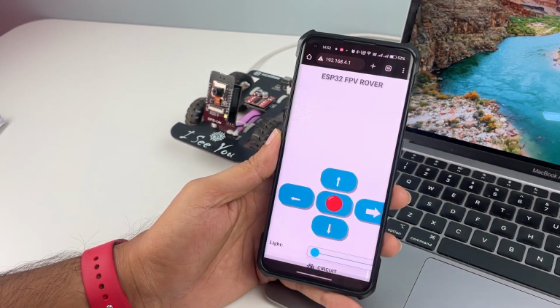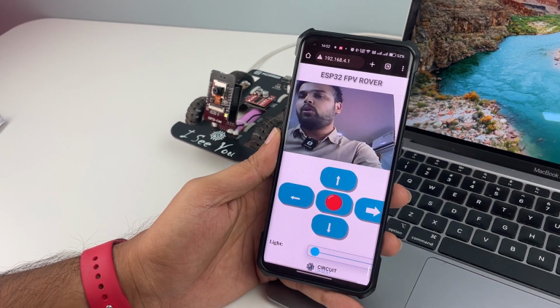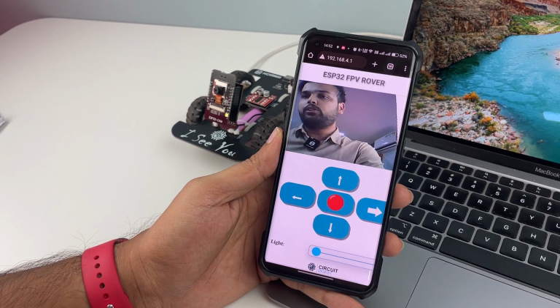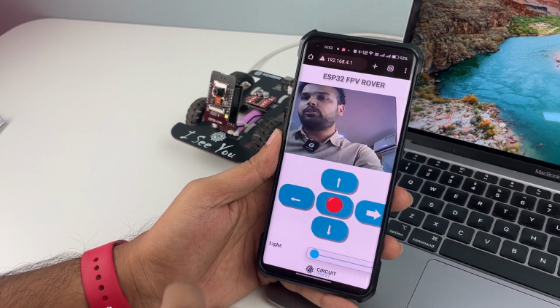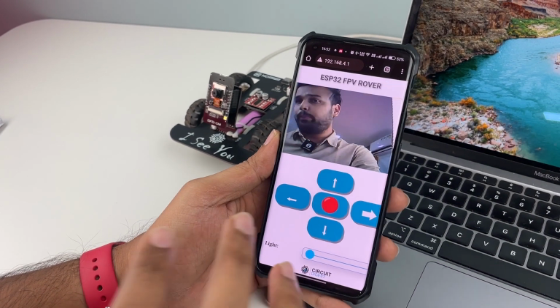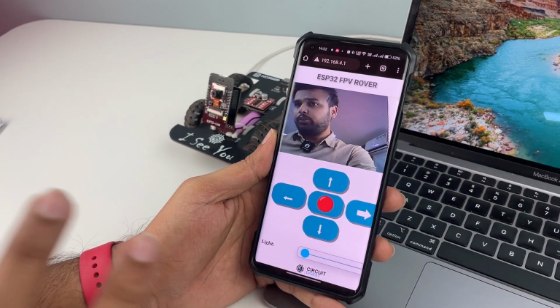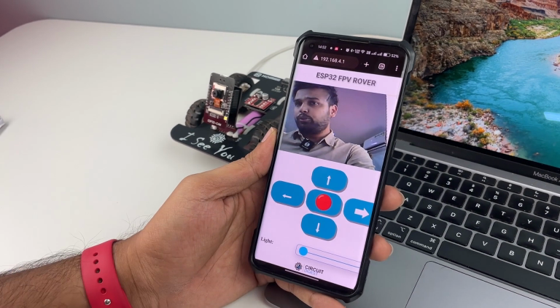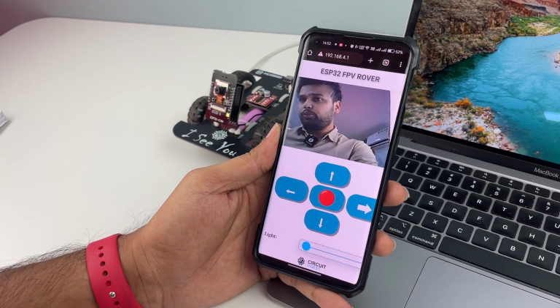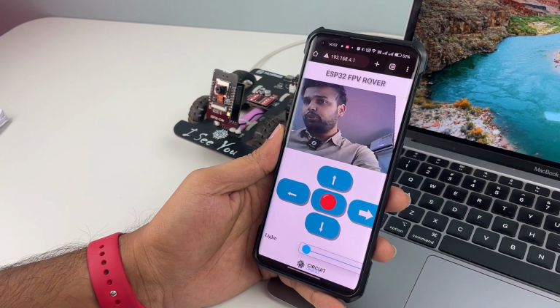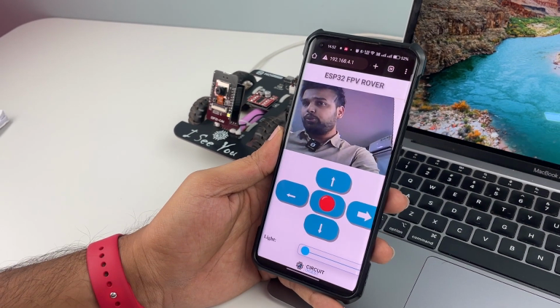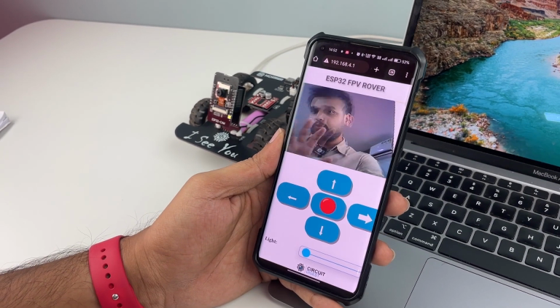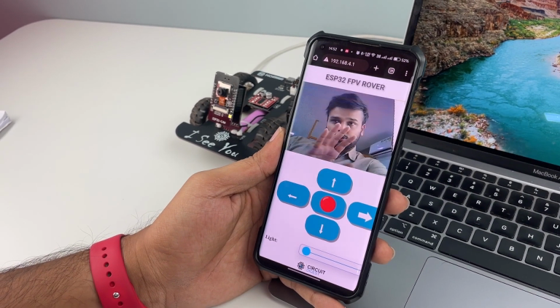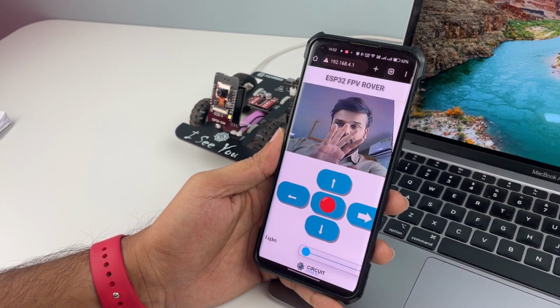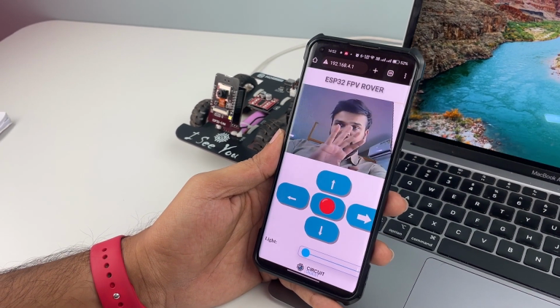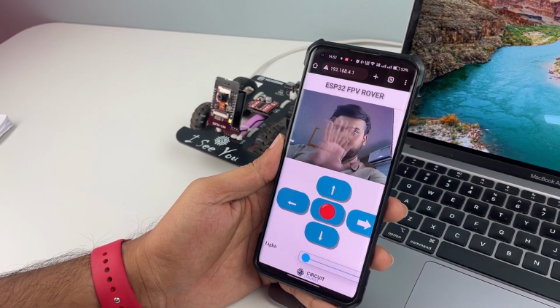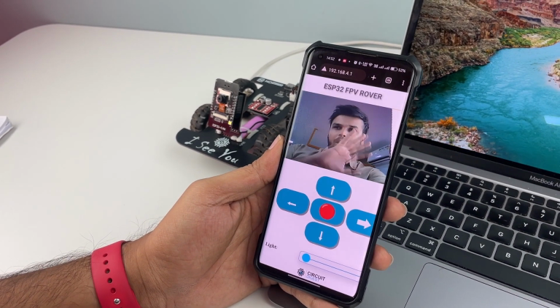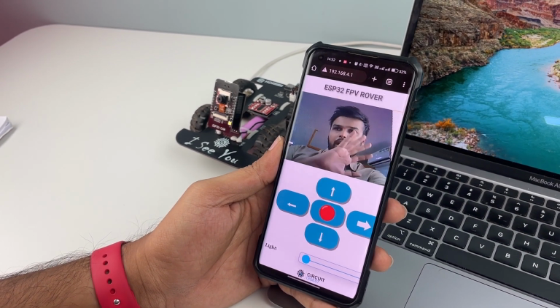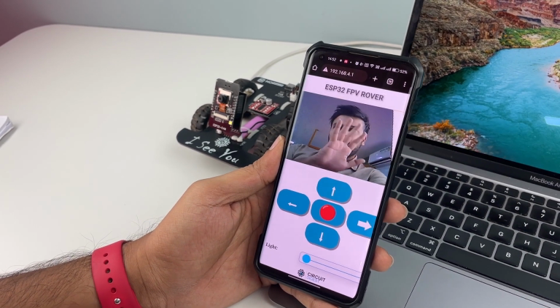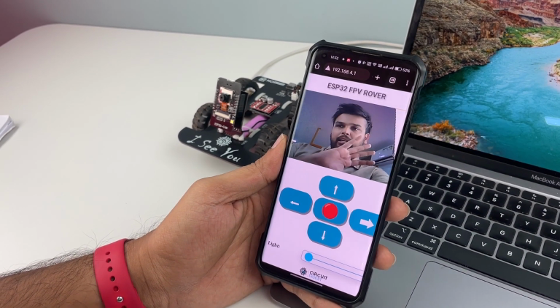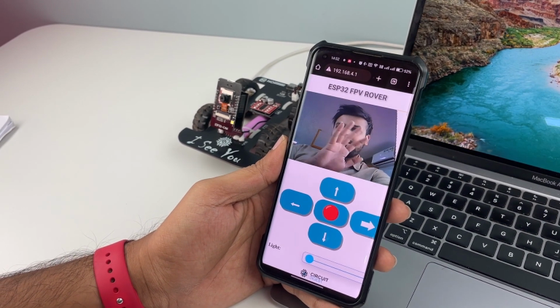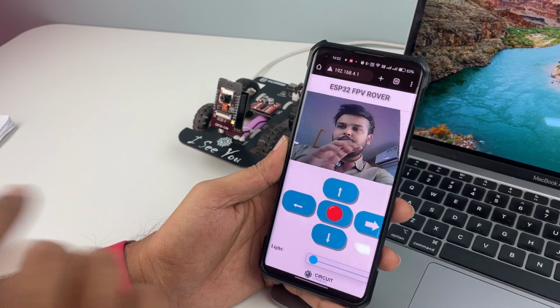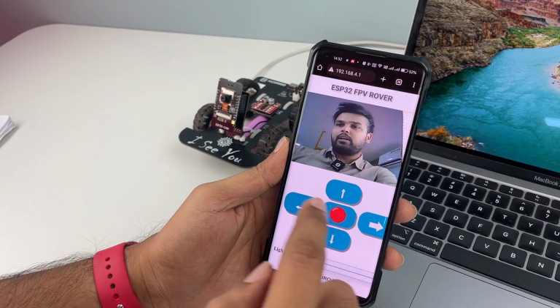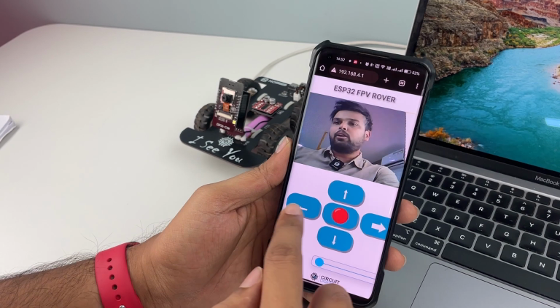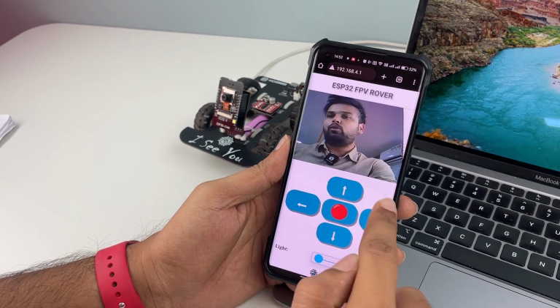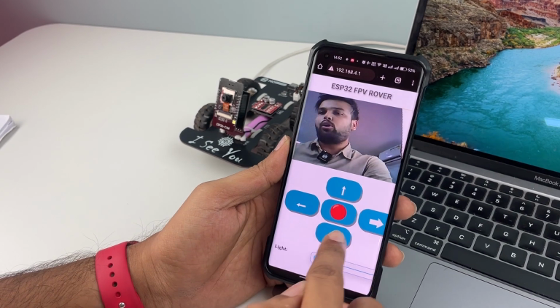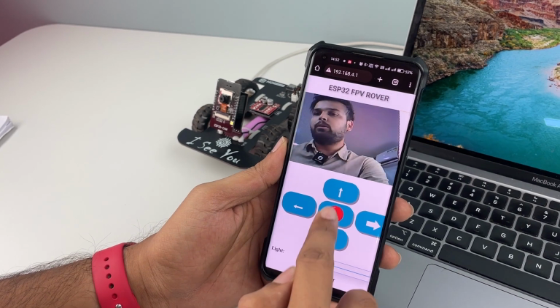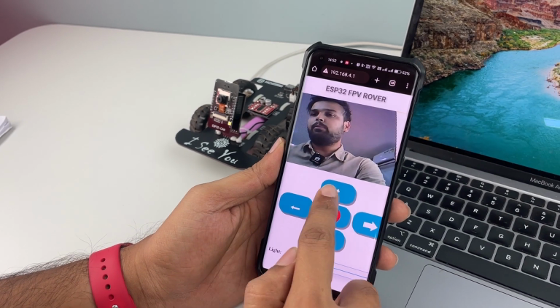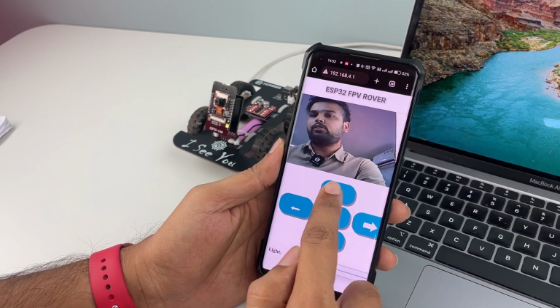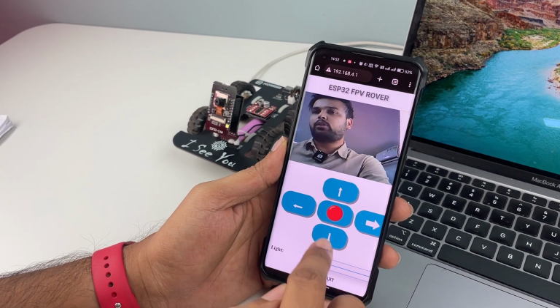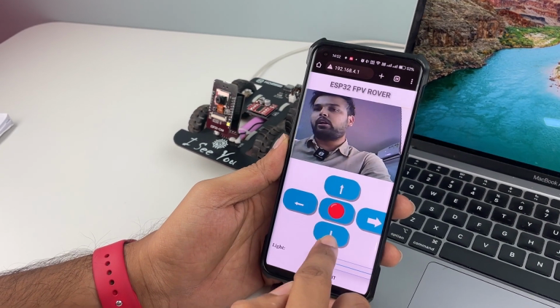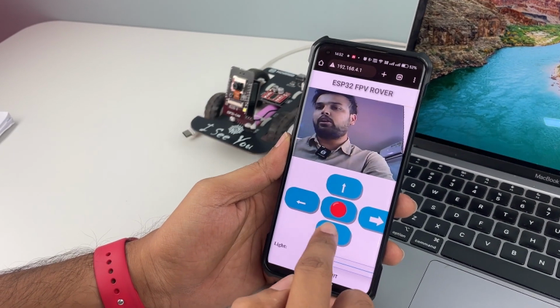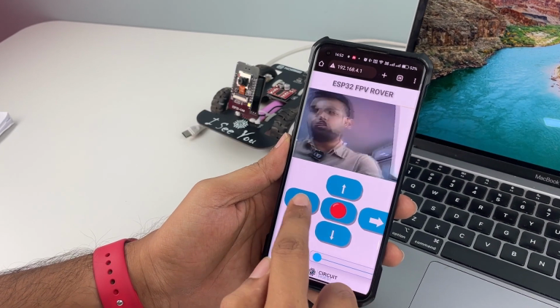Open Chrome and go to the URL 192.168.4.1. Once you open it, you should be able to see the frame with the live feed and also all the buttons to control the robot.